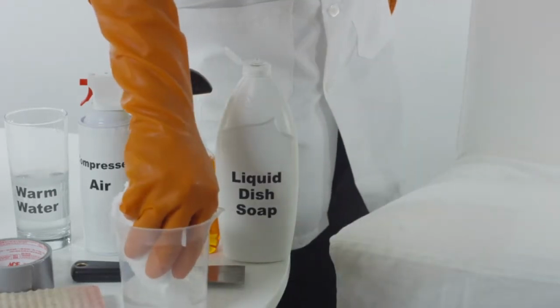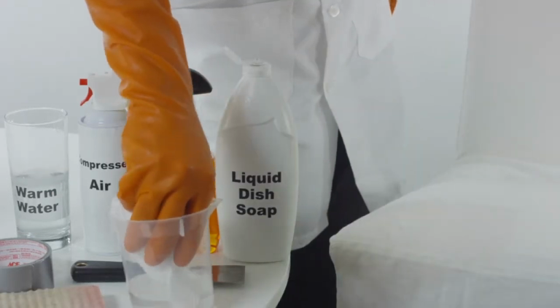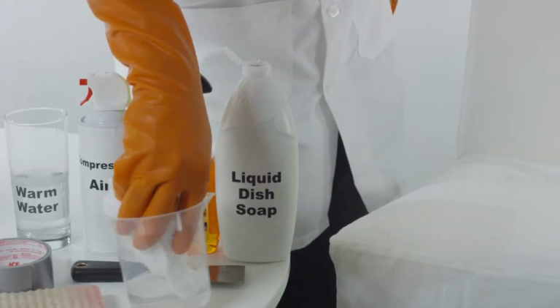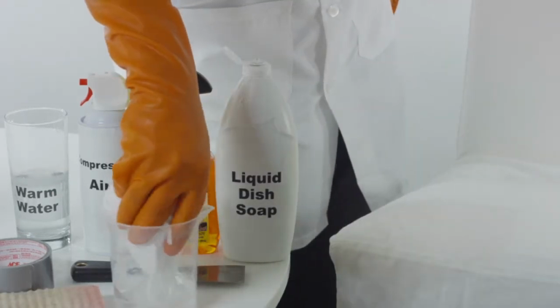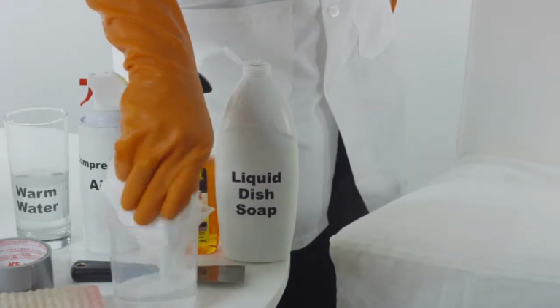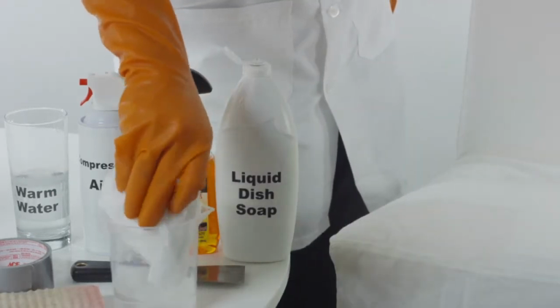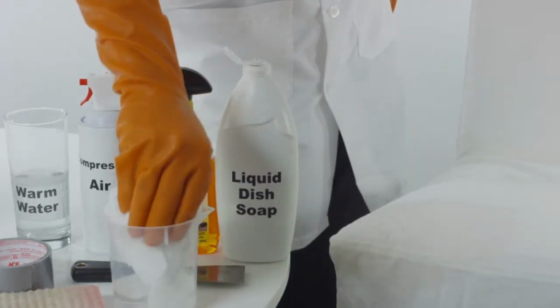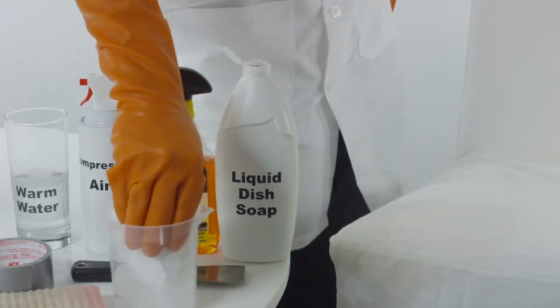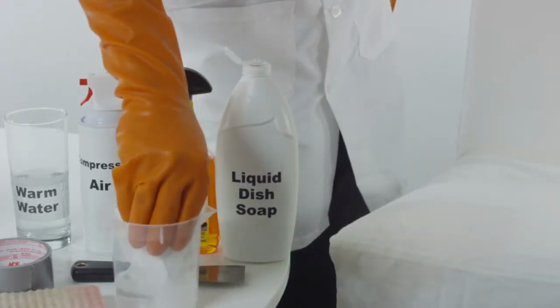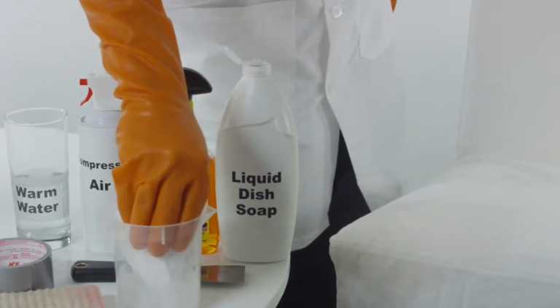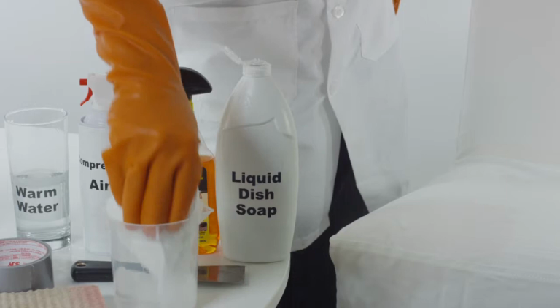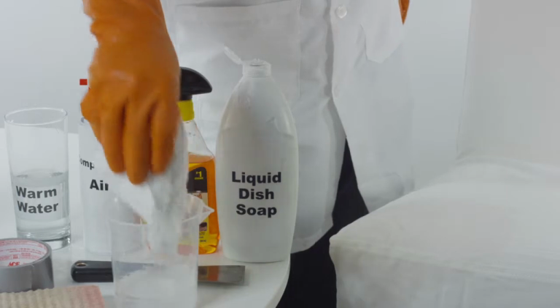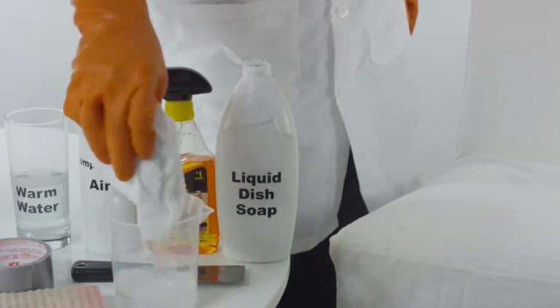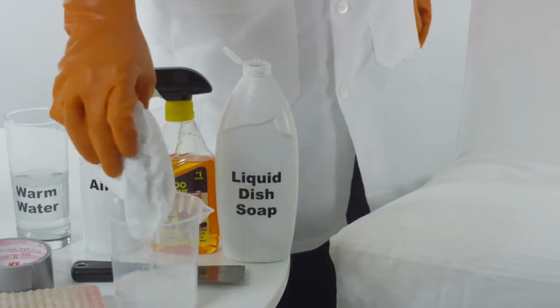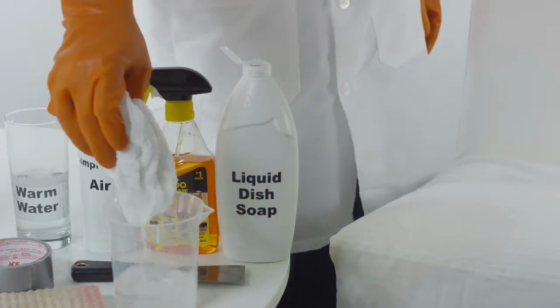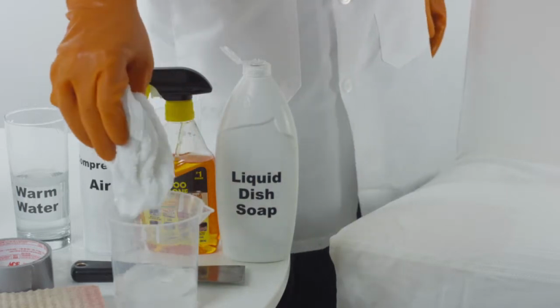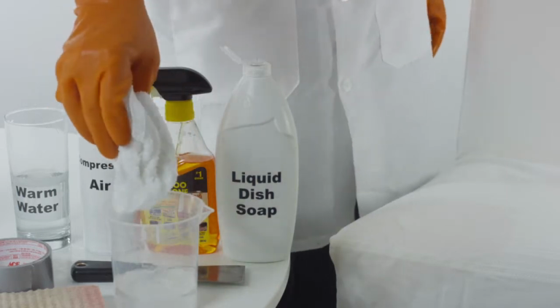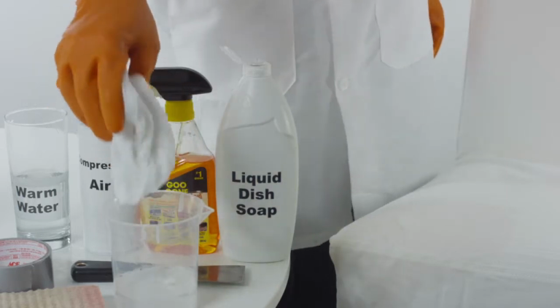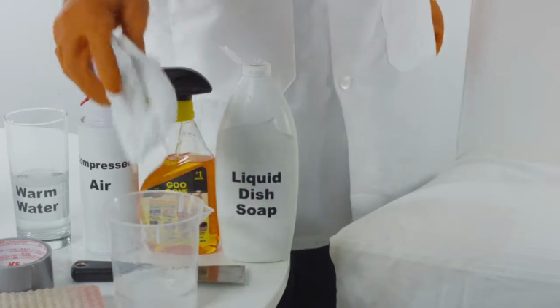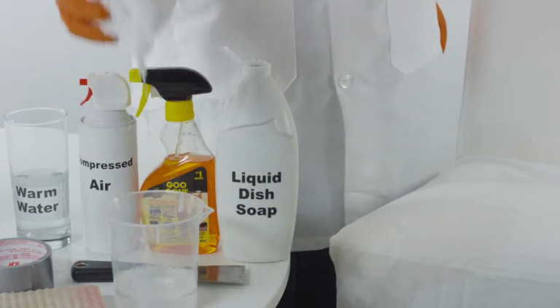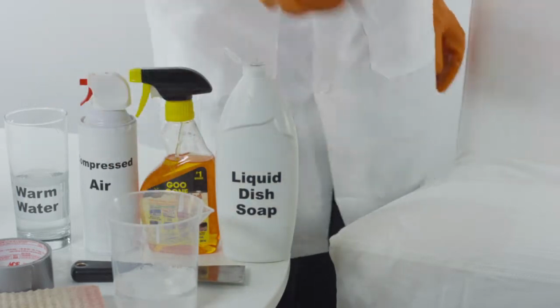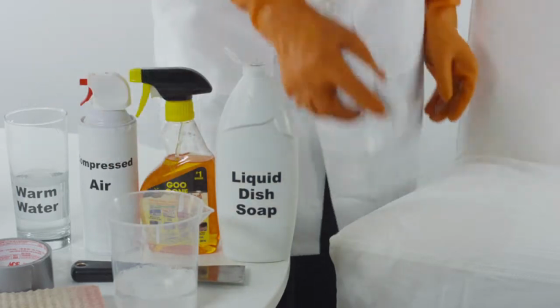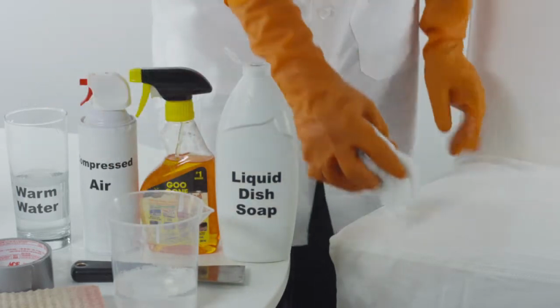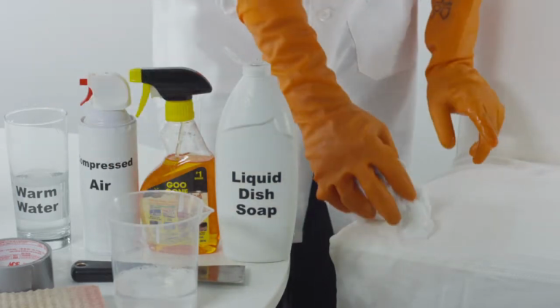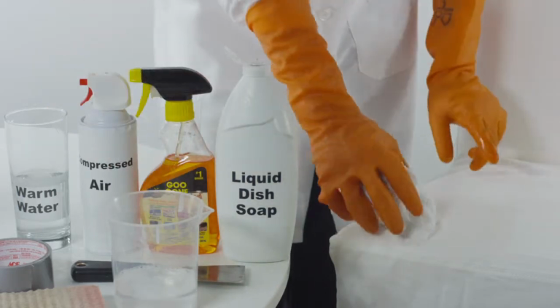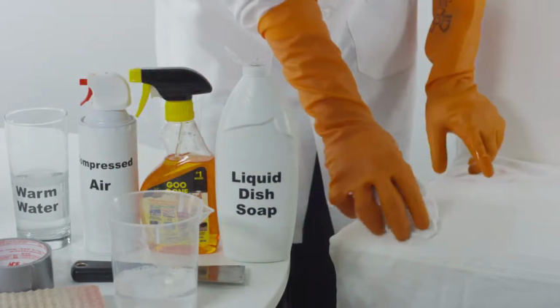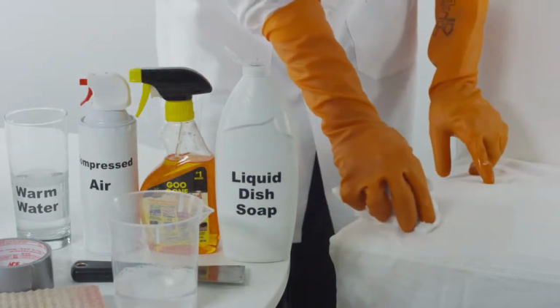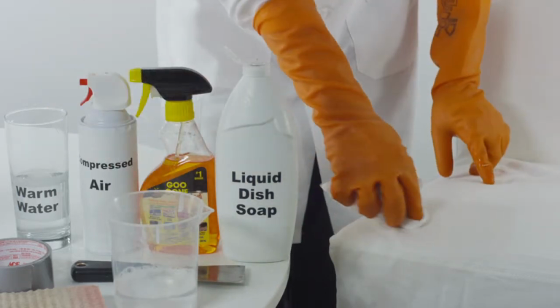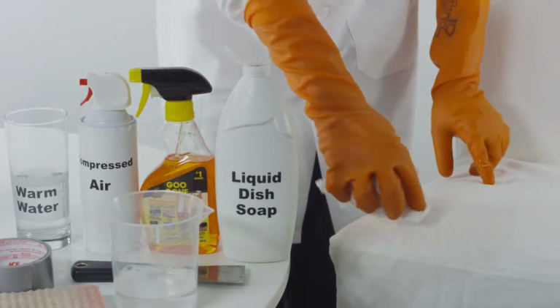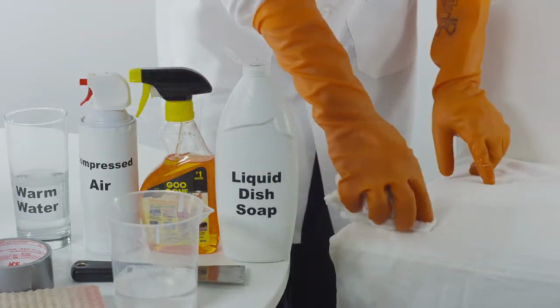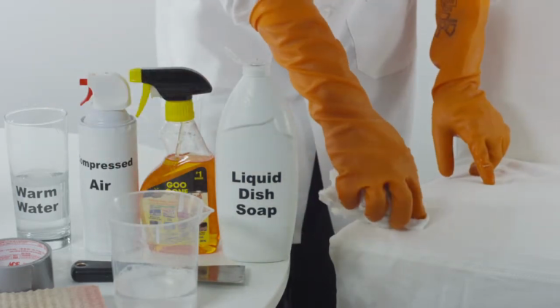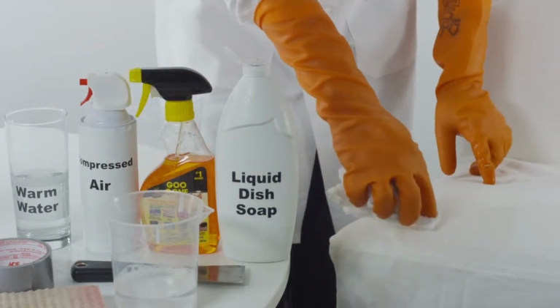Take a cloth soaked in warm soapy water and apply it directly to the affected area of the upholstery.